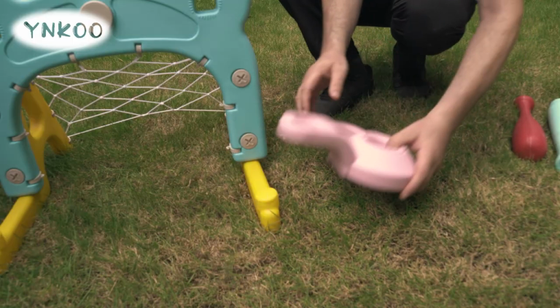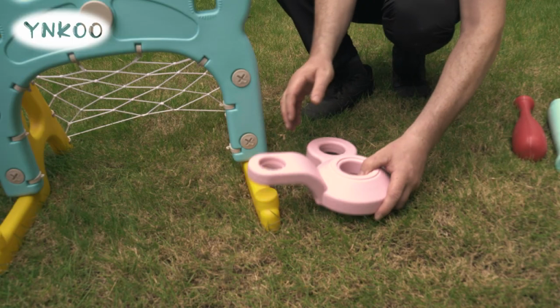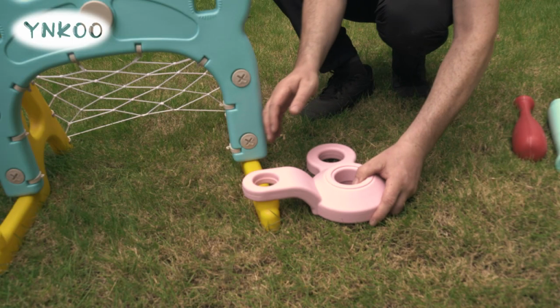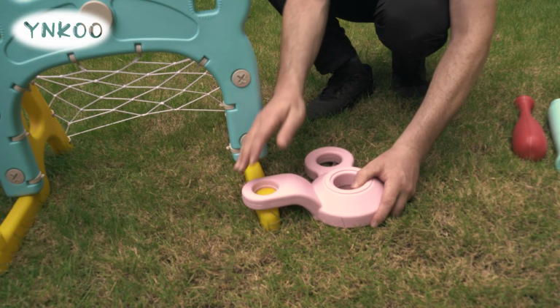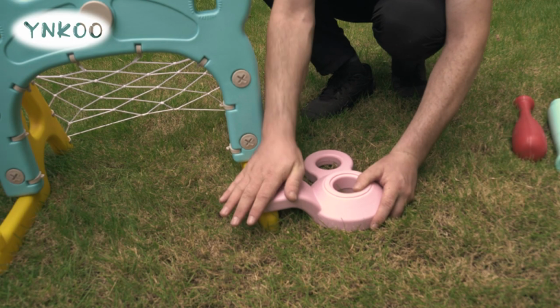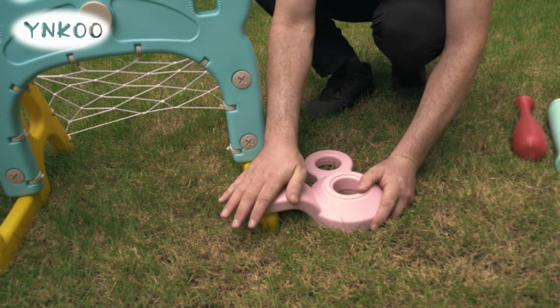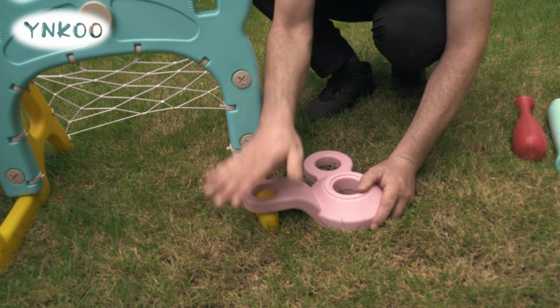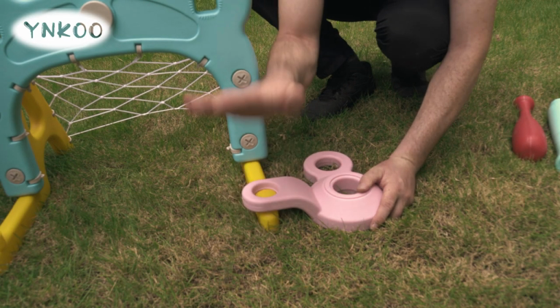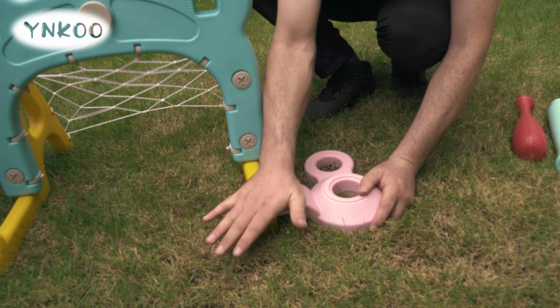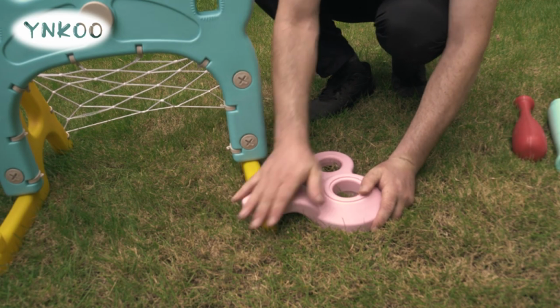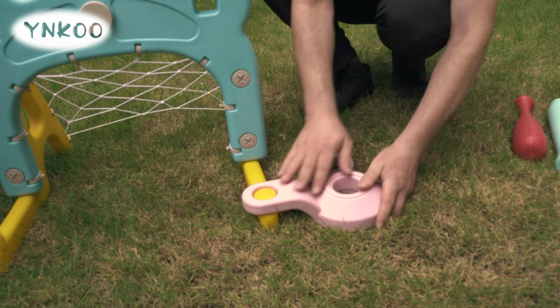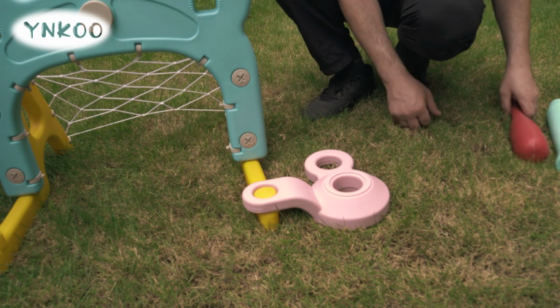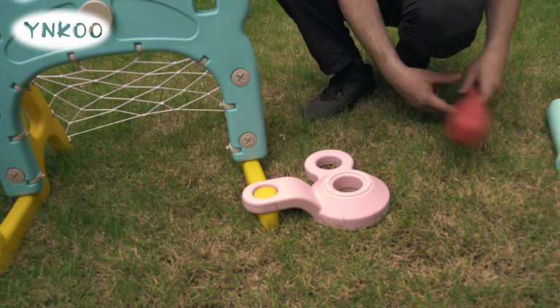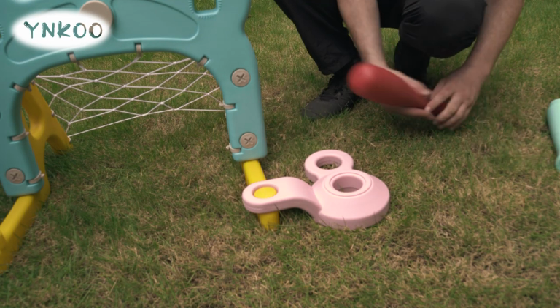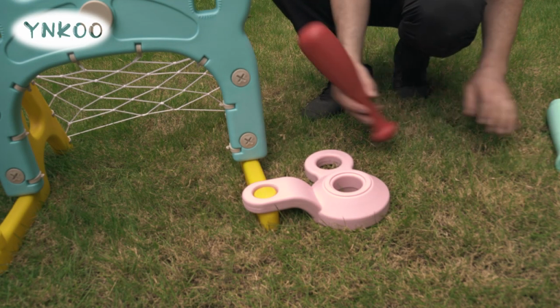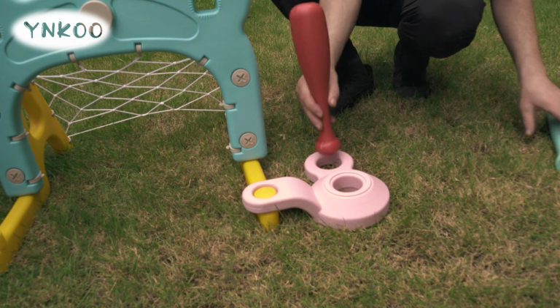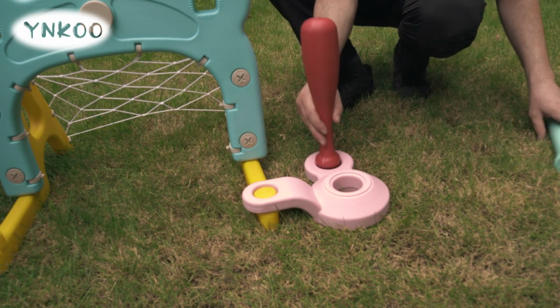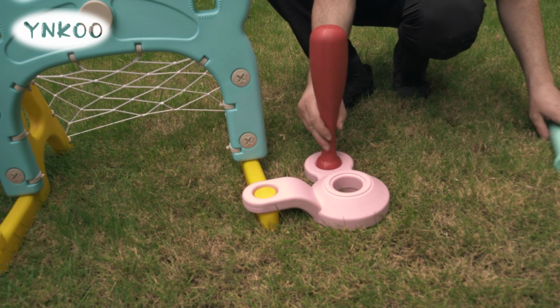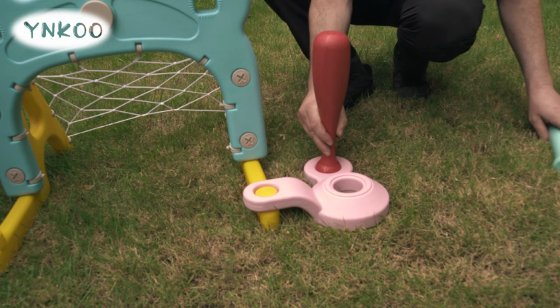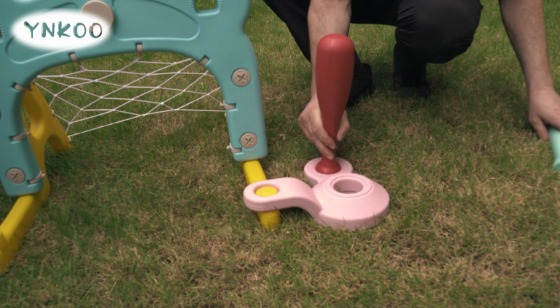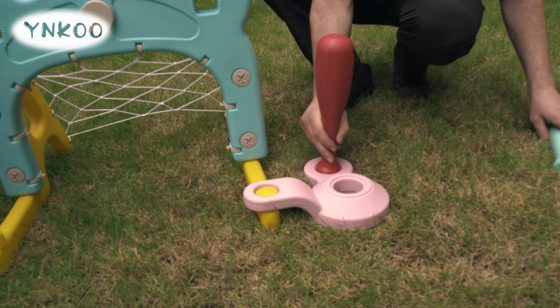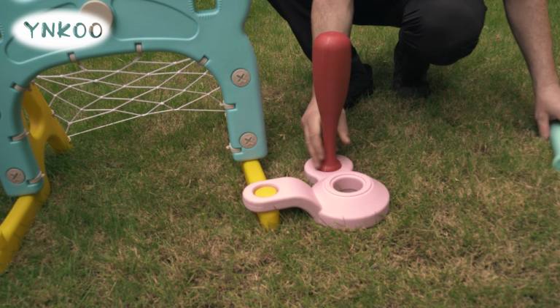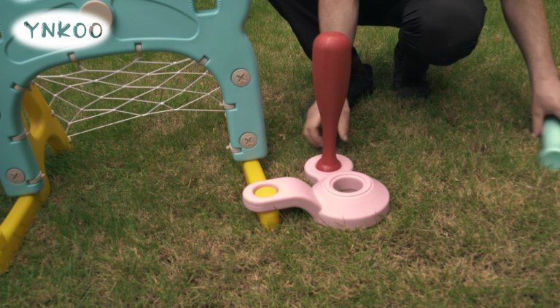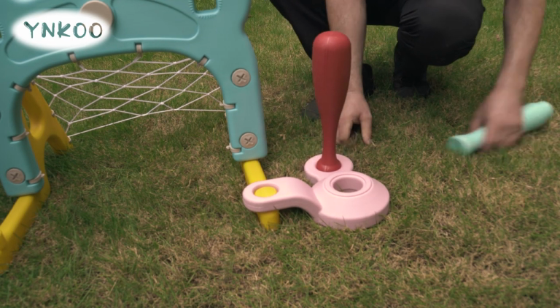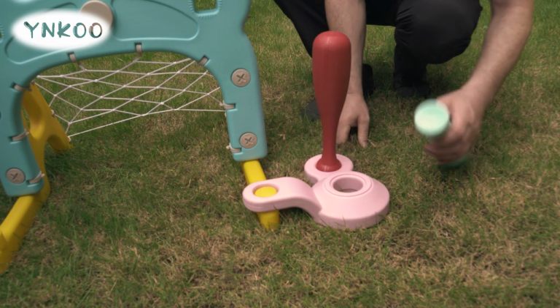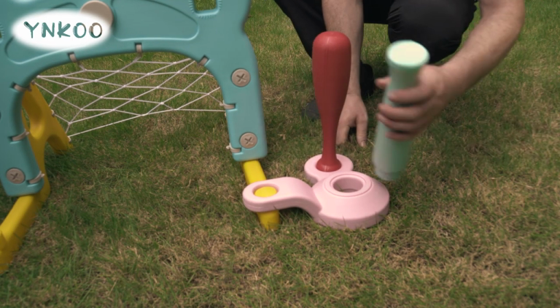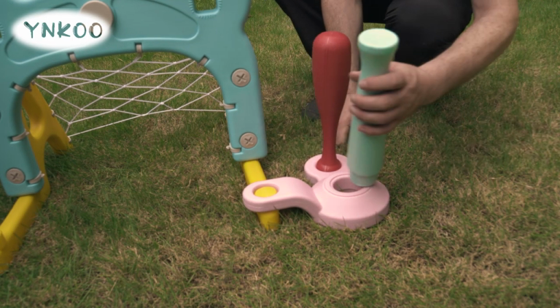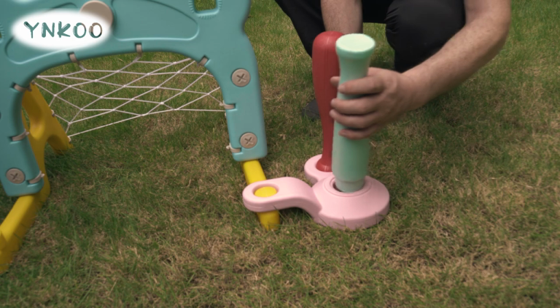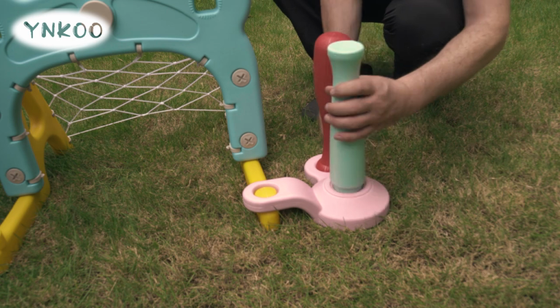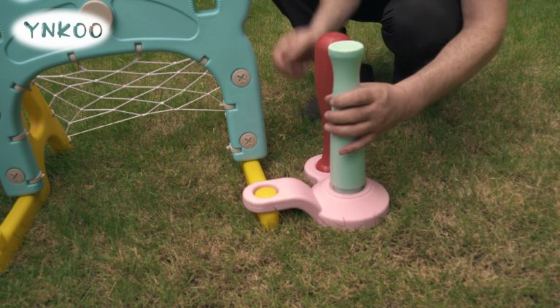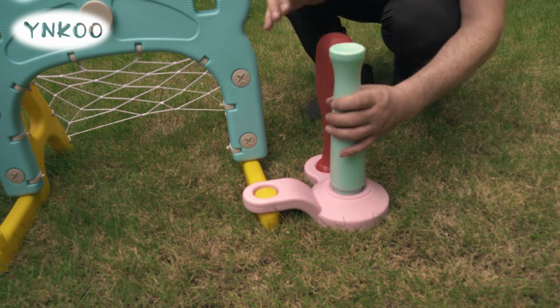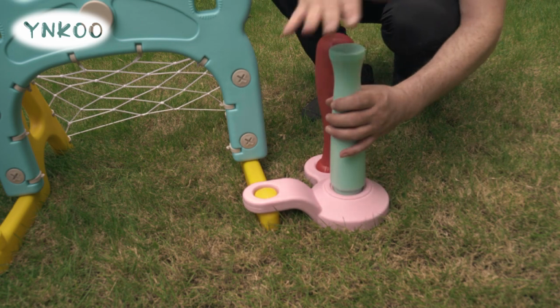Finally install the t-ball stand and bat.